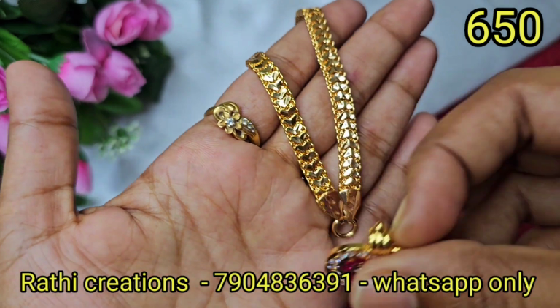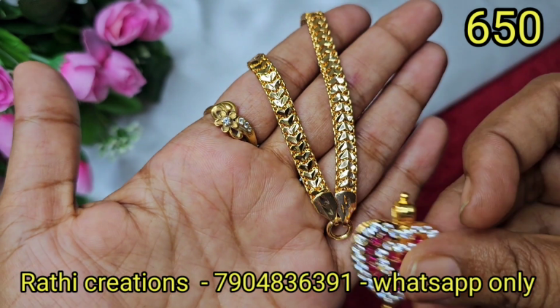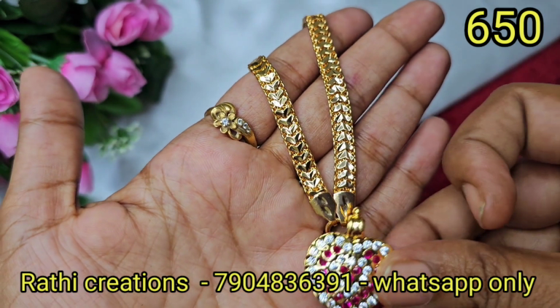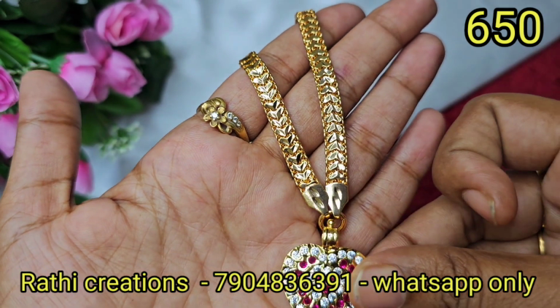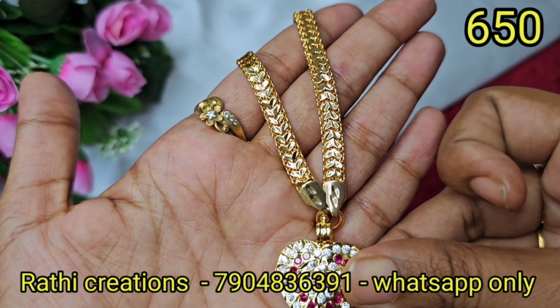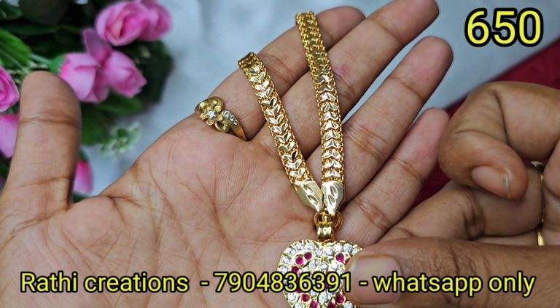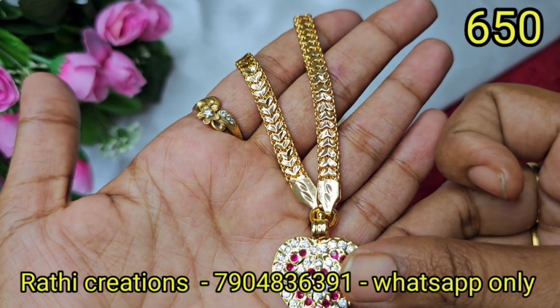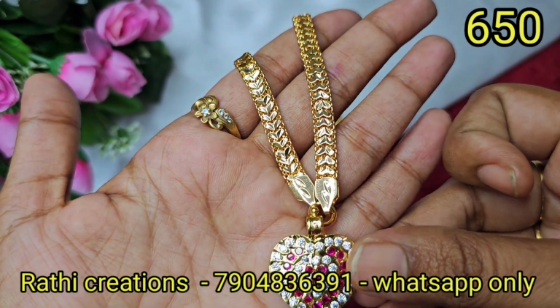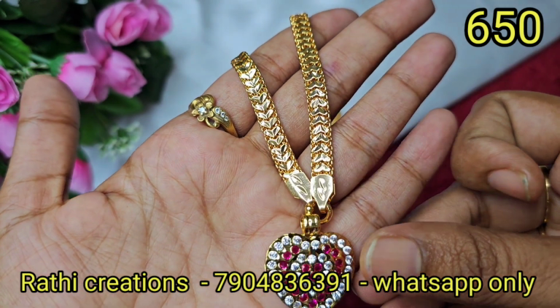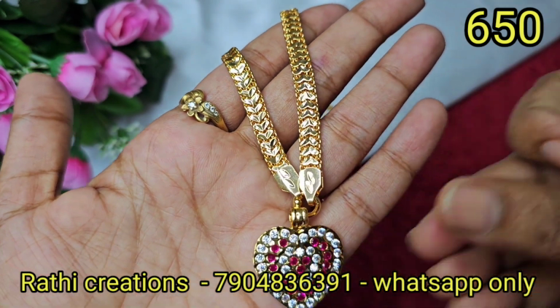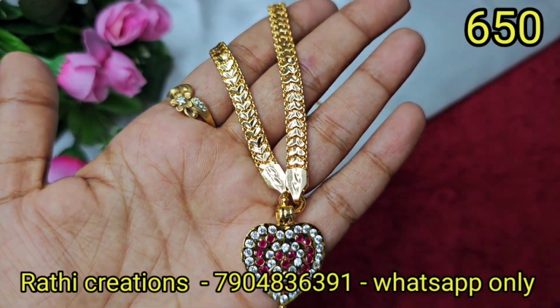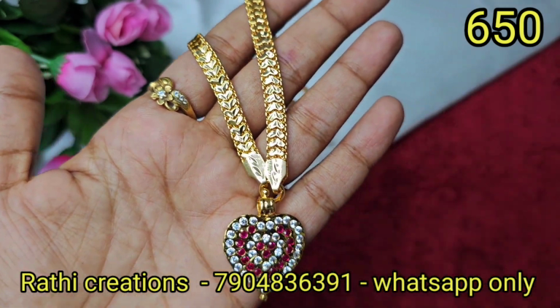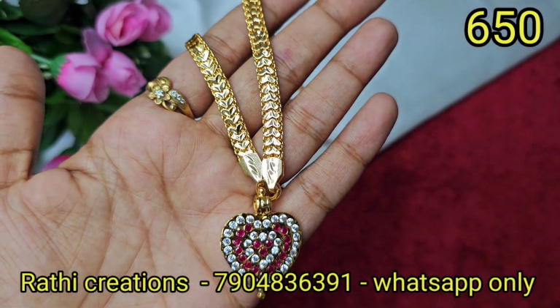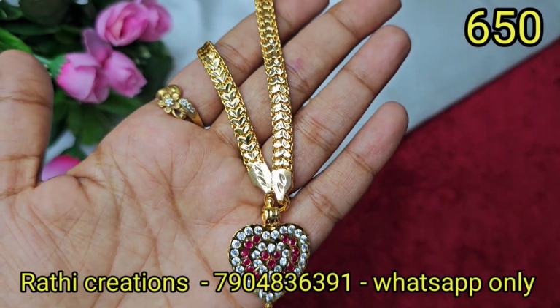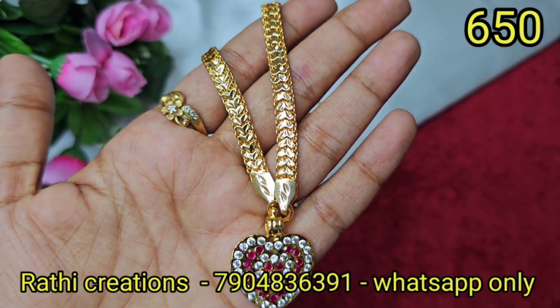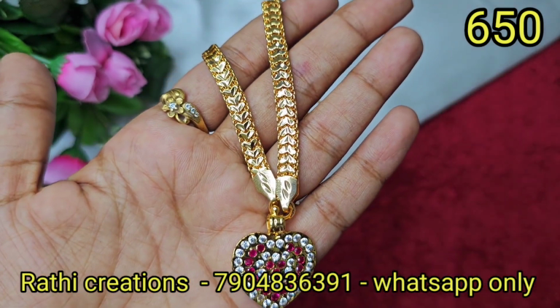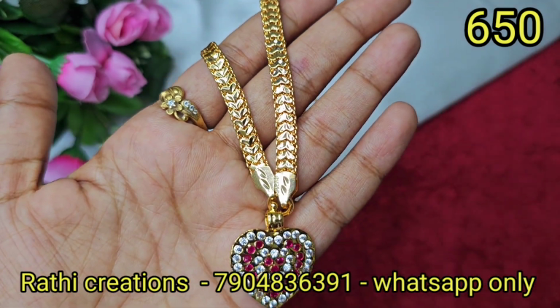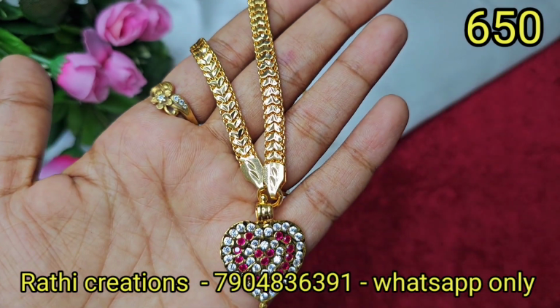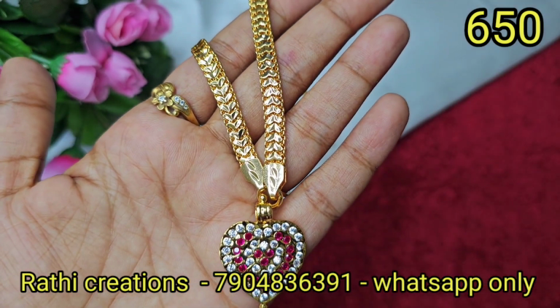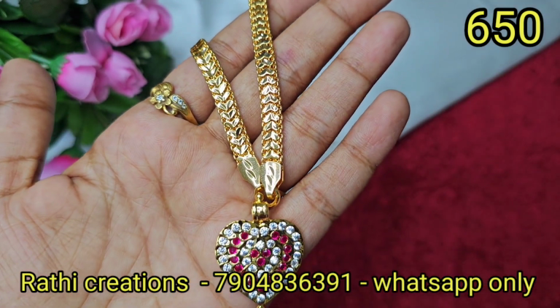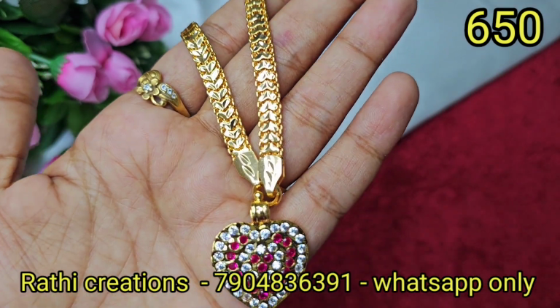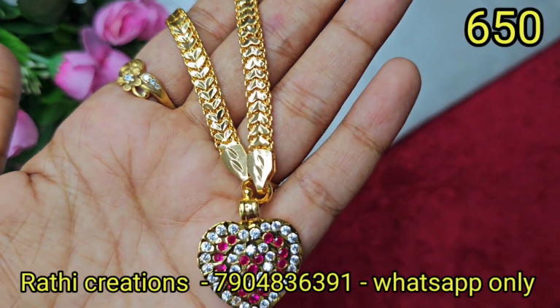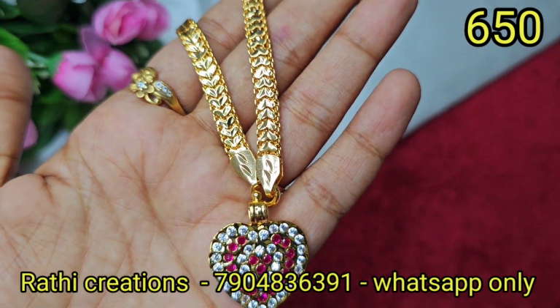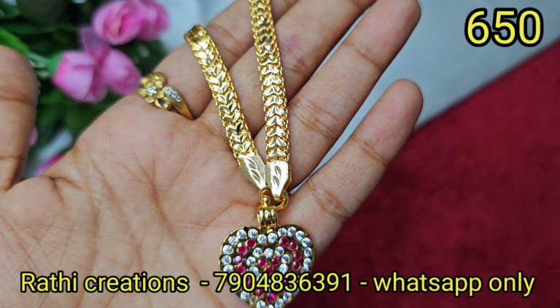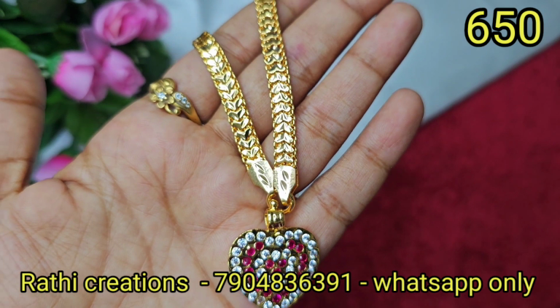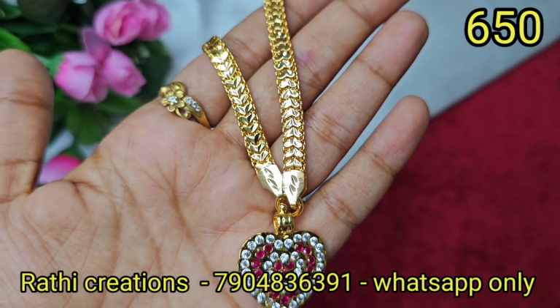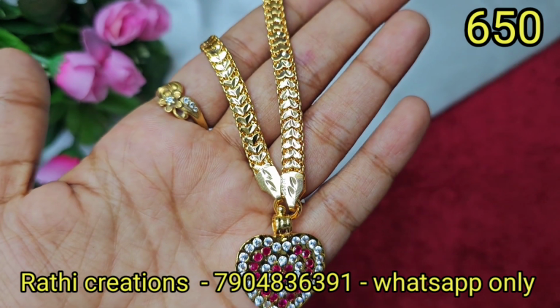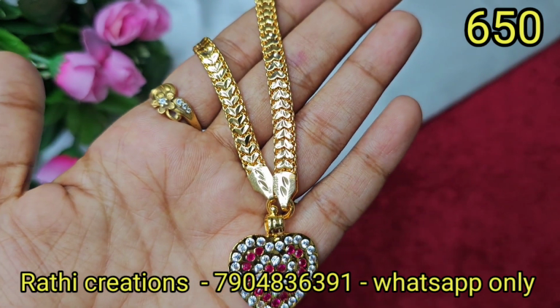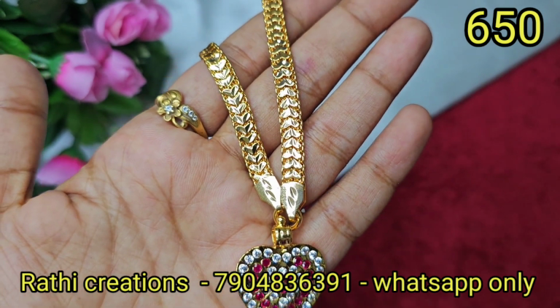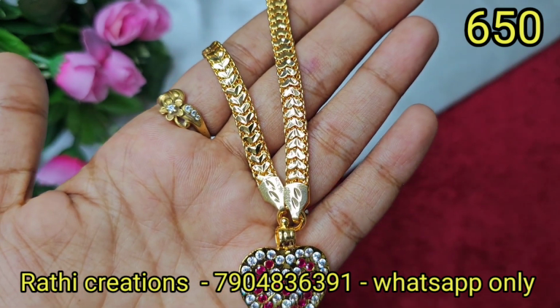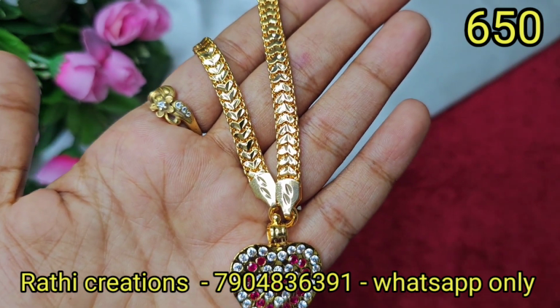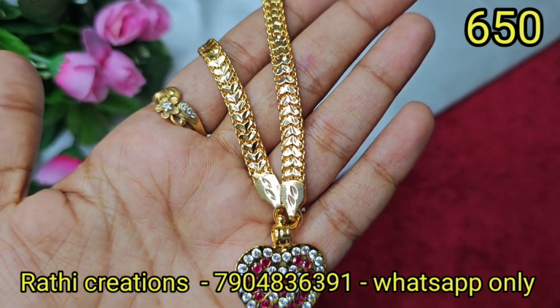If you are looking for new arrivals, follow us on Instagram and Facebook. You will be able to get multiple products.